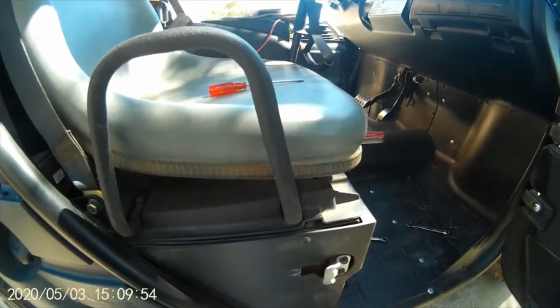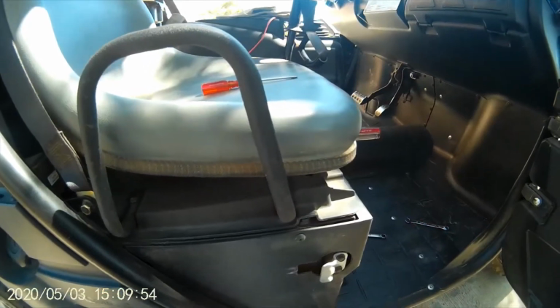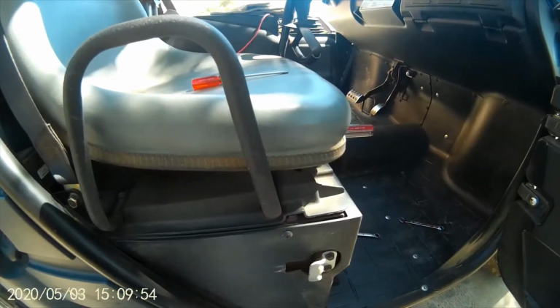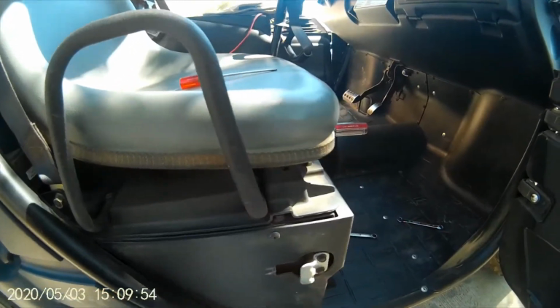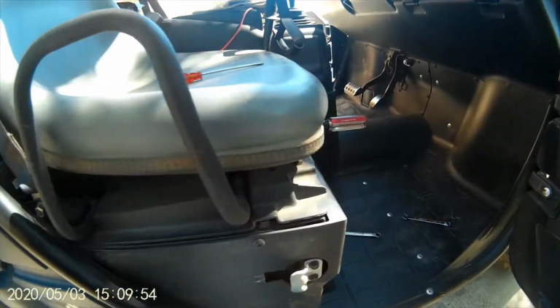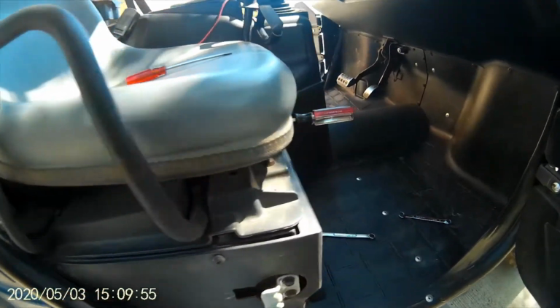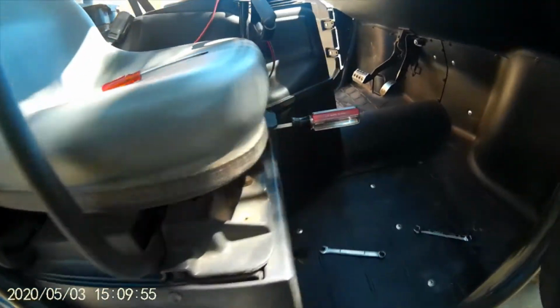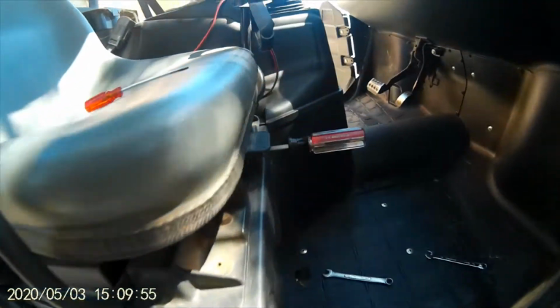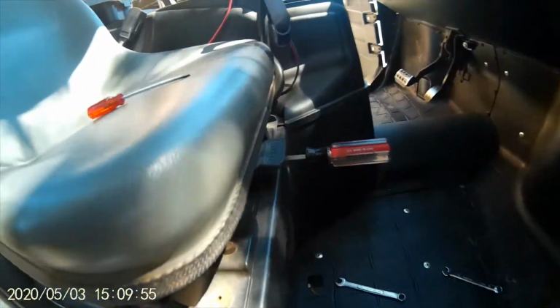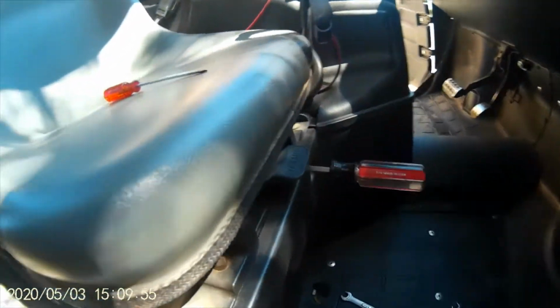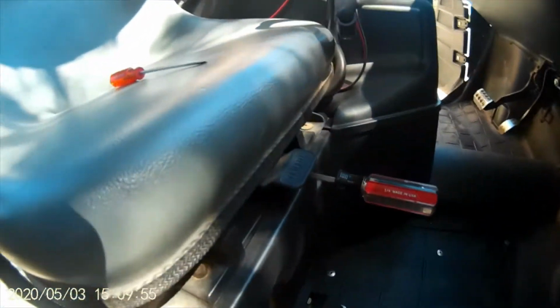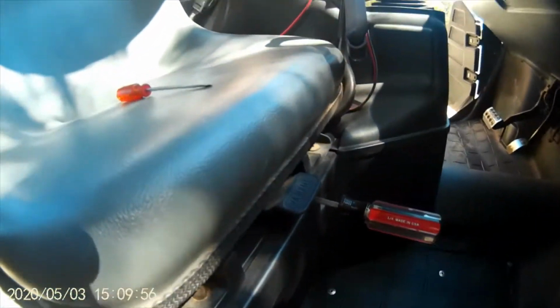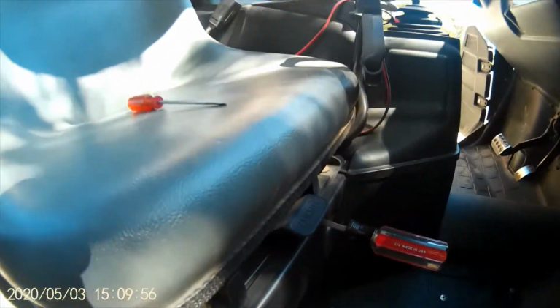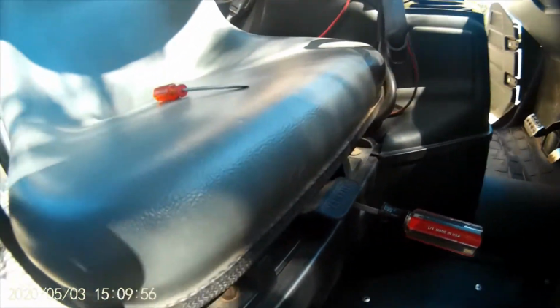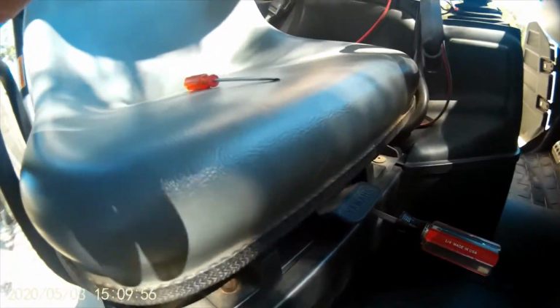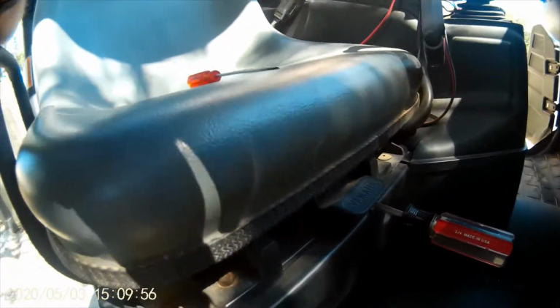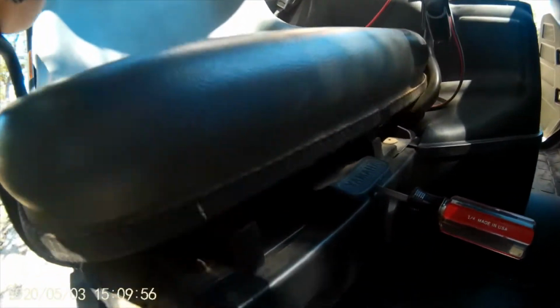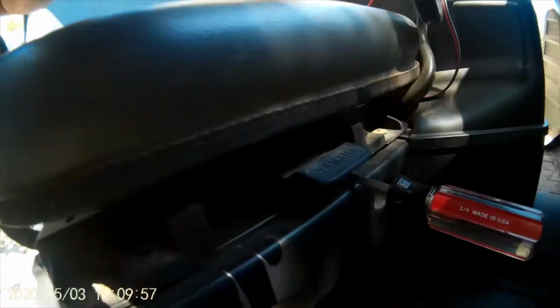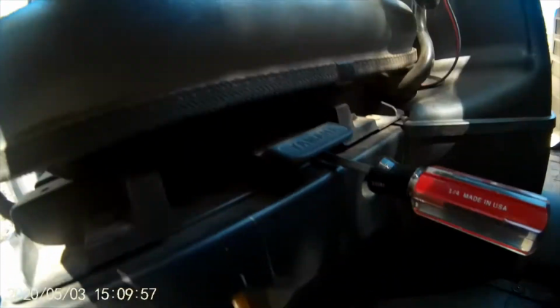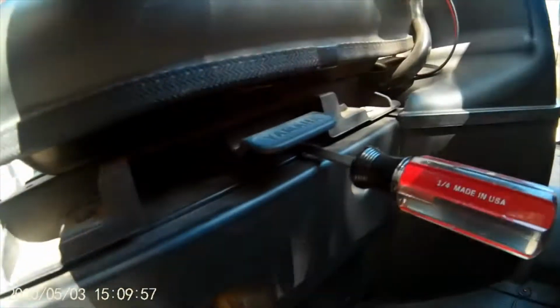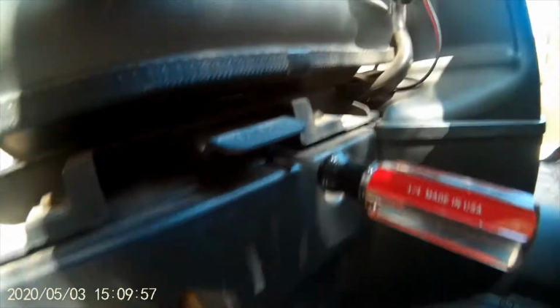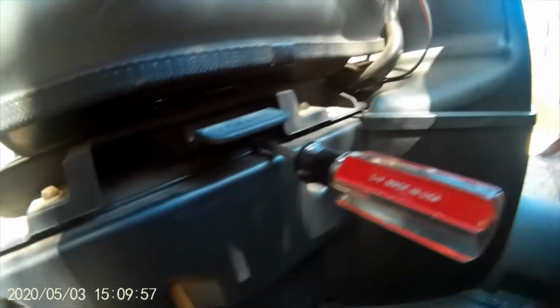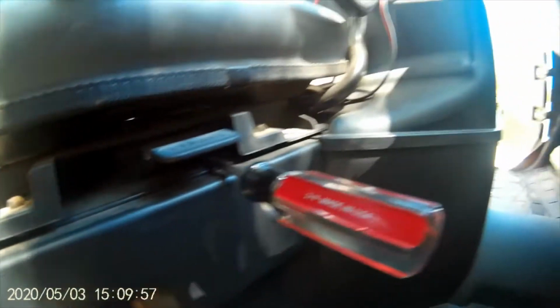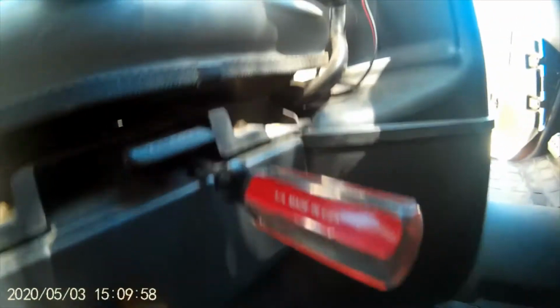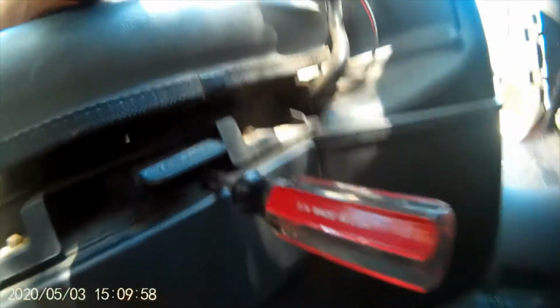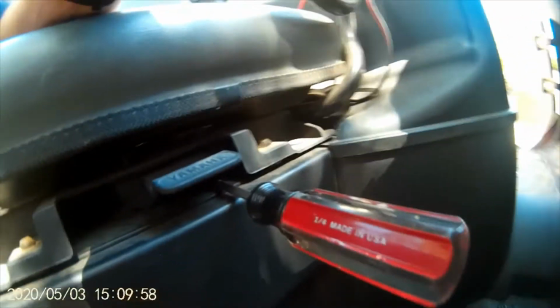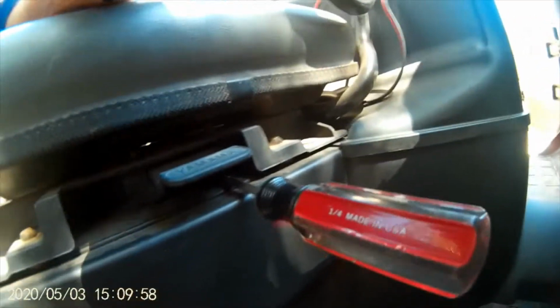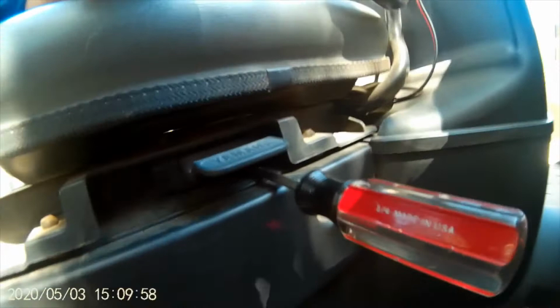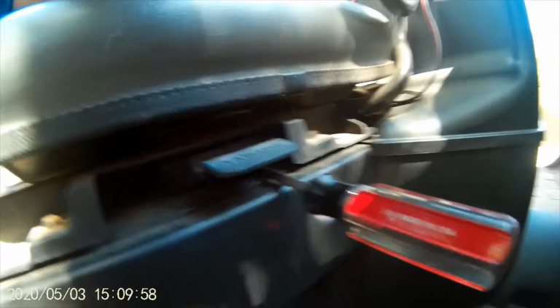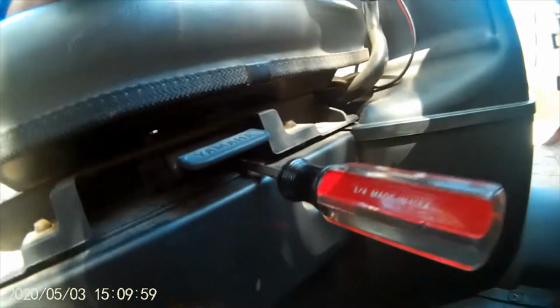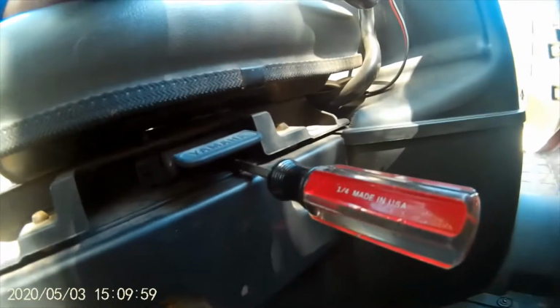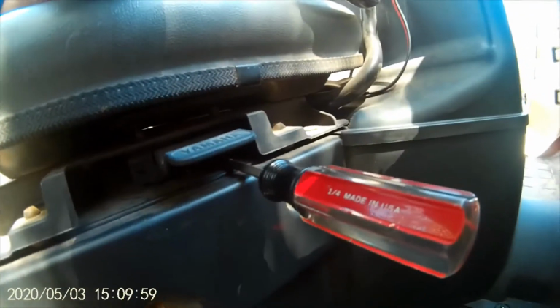We're working on a 2007 Yamaha Rhino 450 with a broken seat latch.